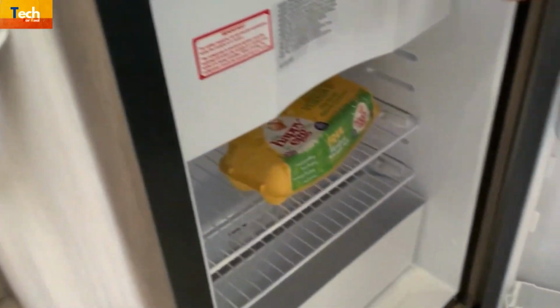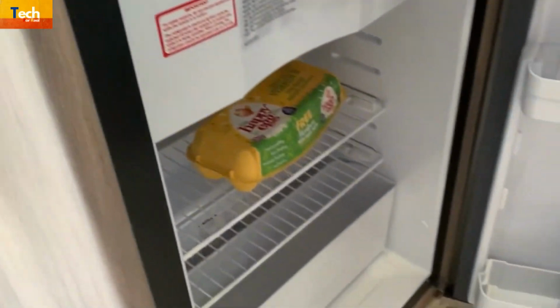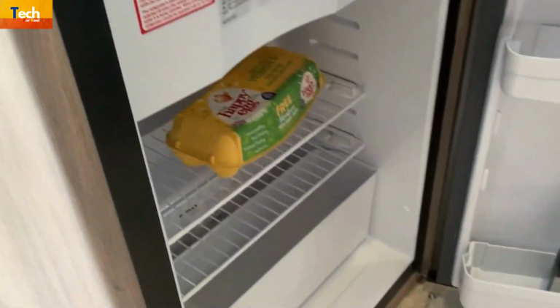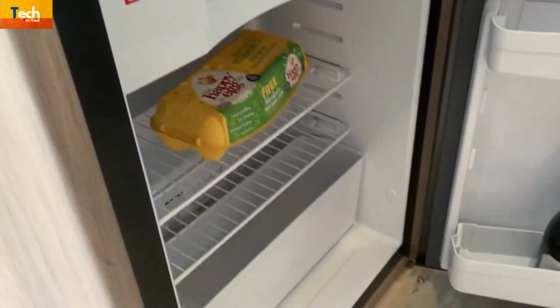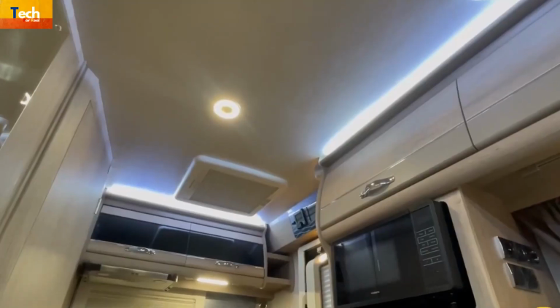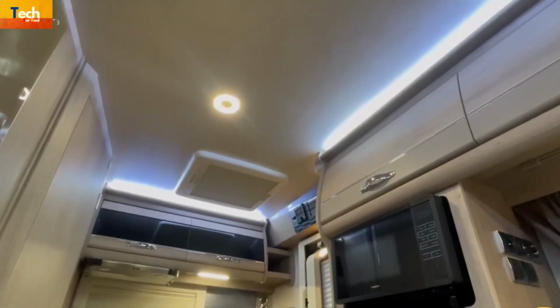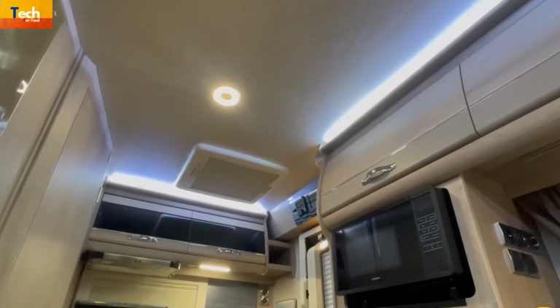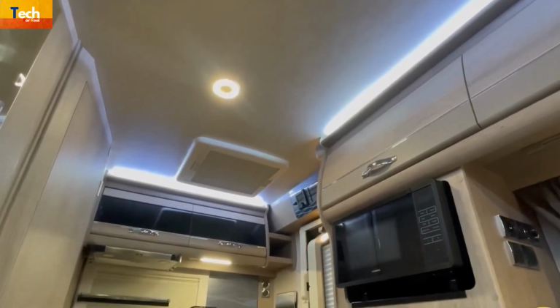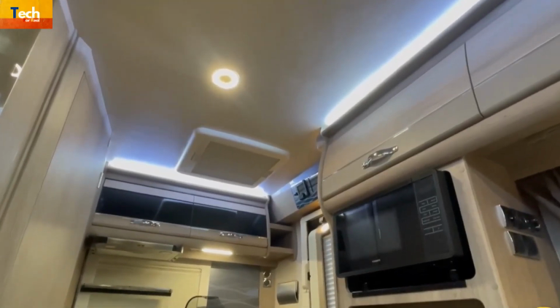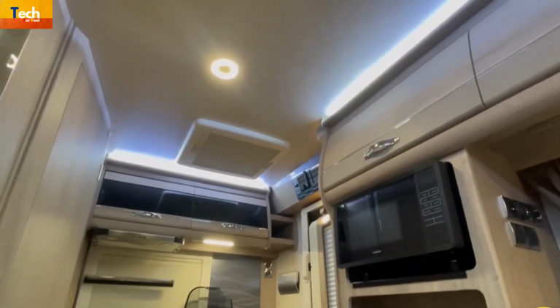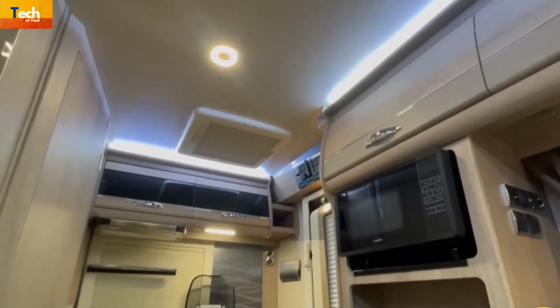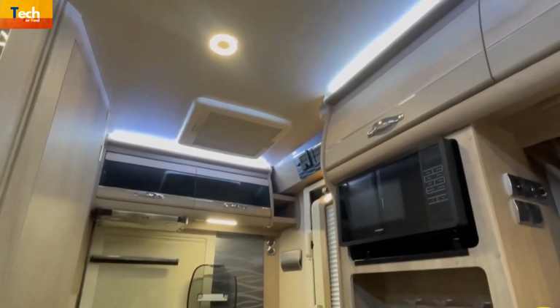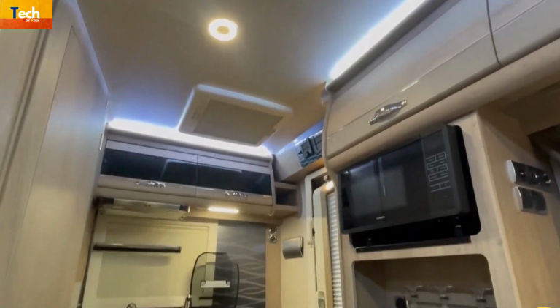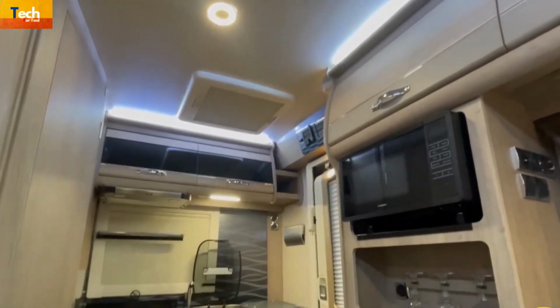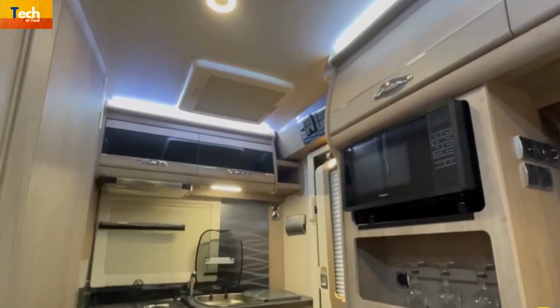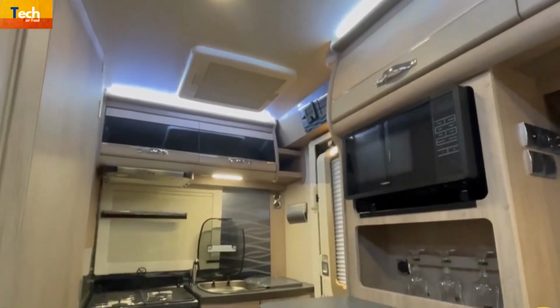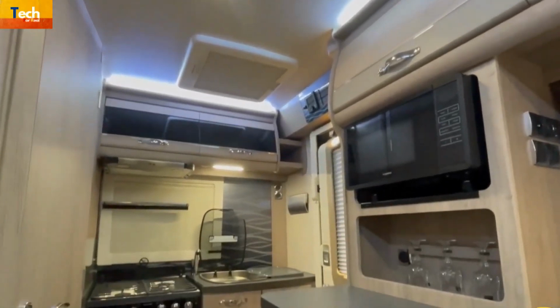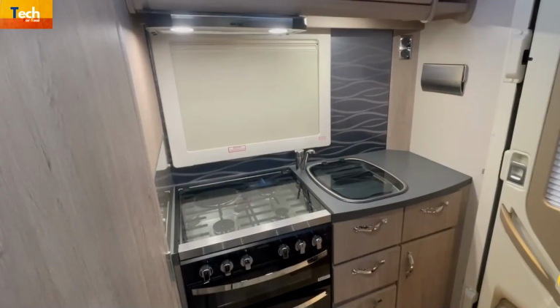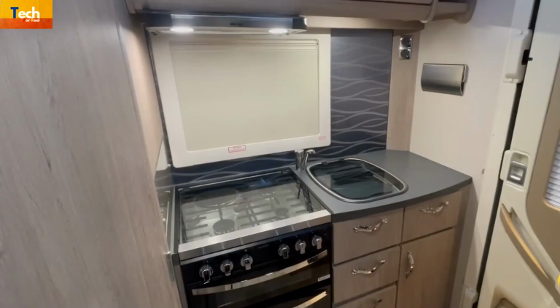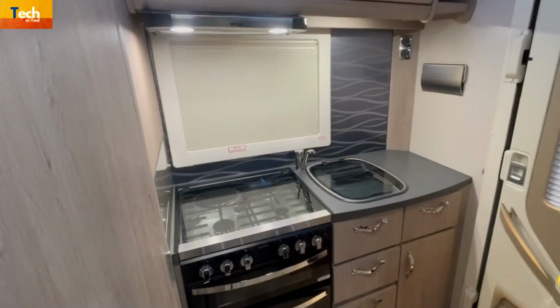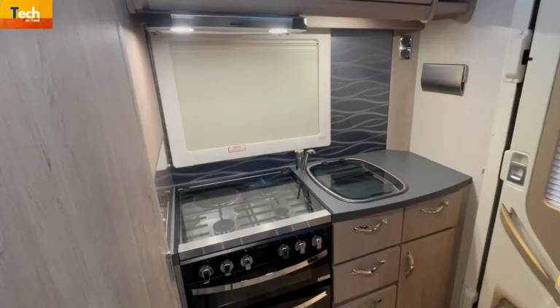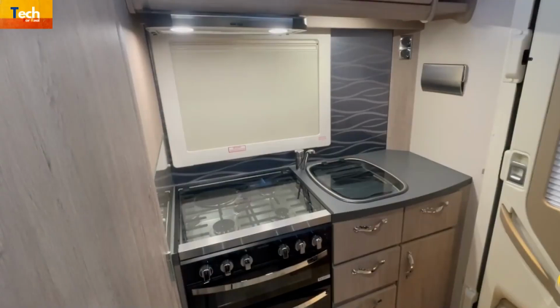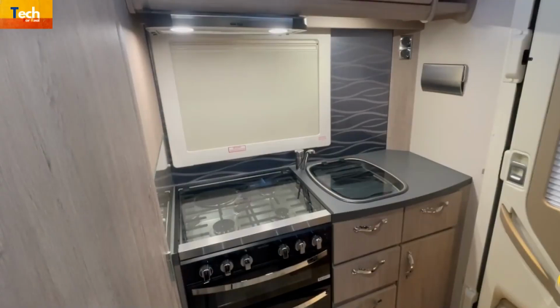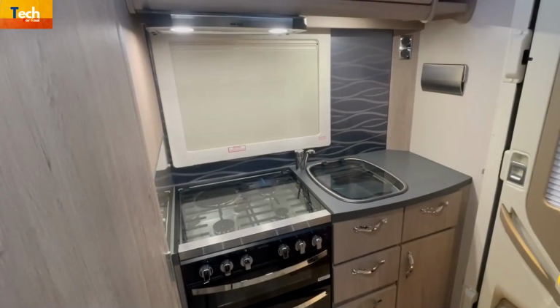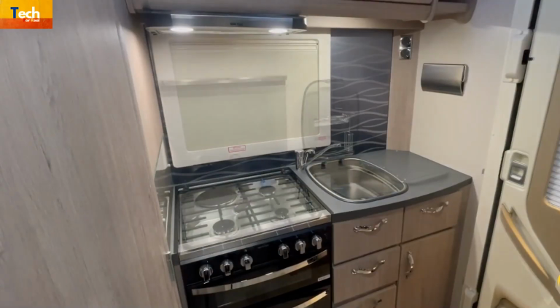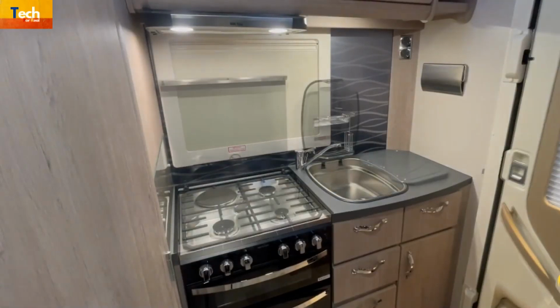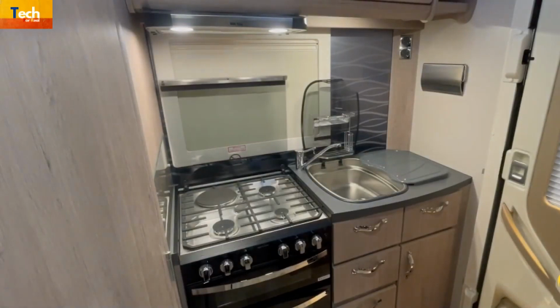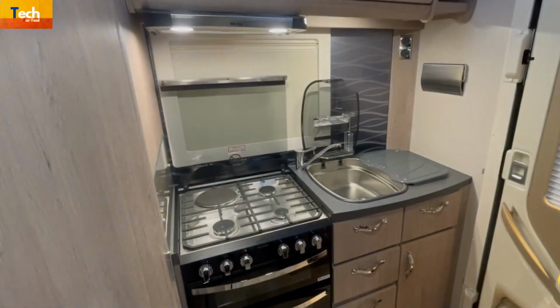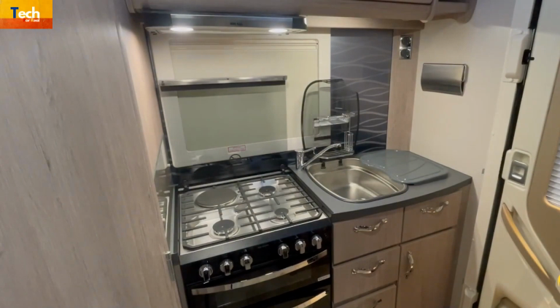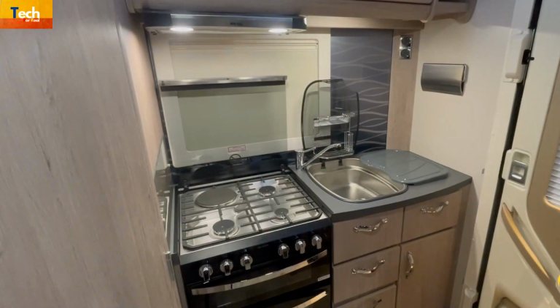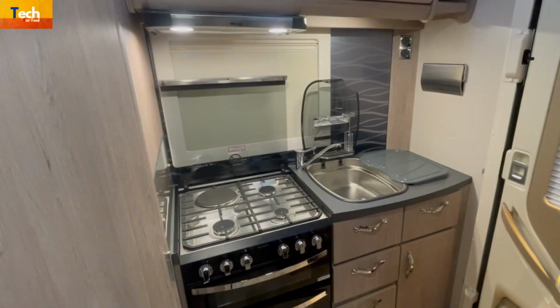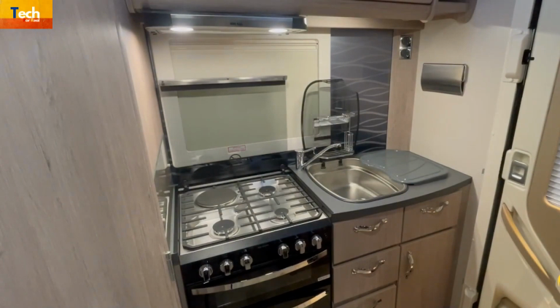A 12-volt extractor fan with downlighters, a kitchen roll holder, and a fitted draining board are also included.